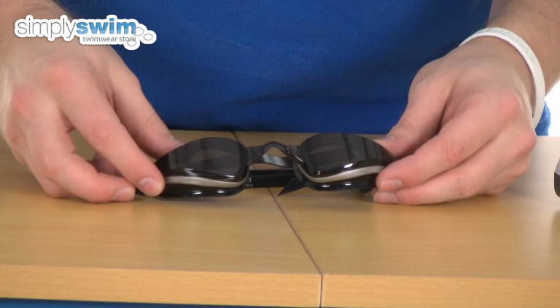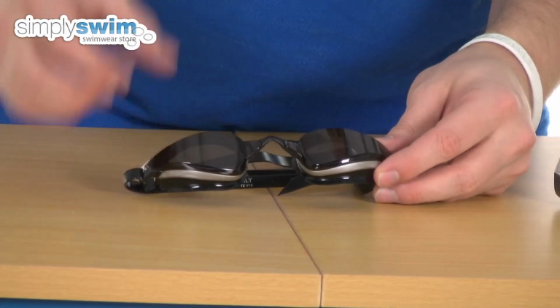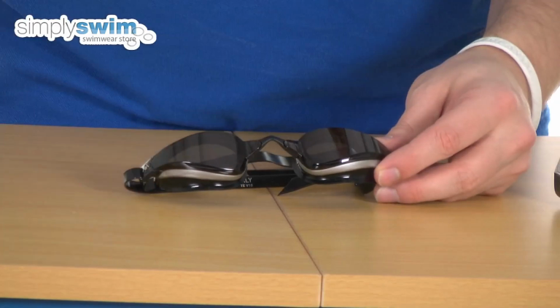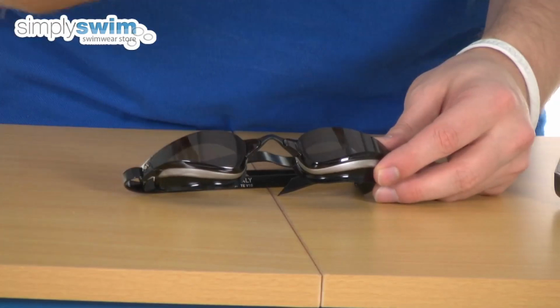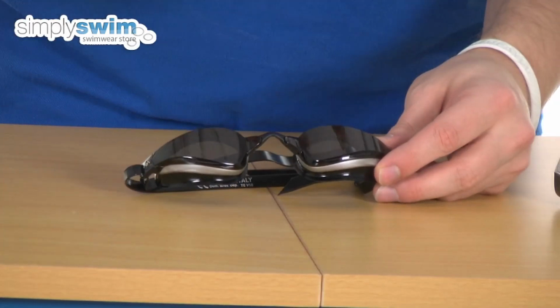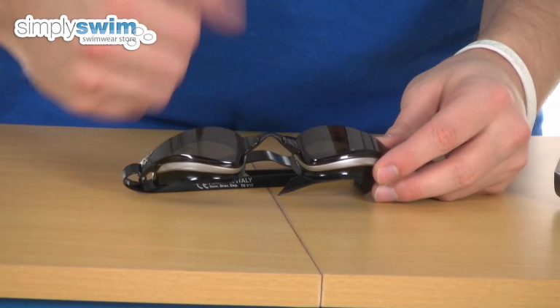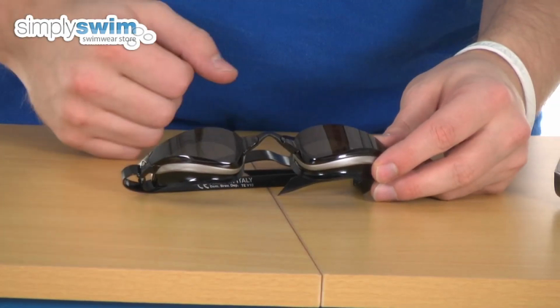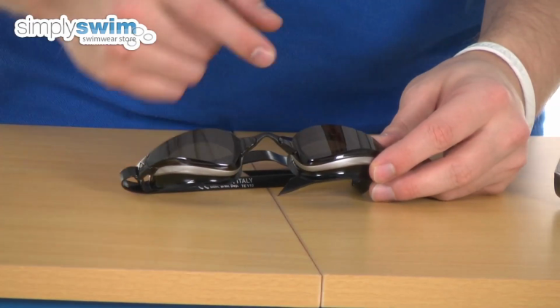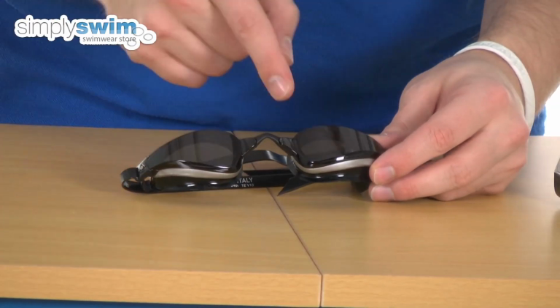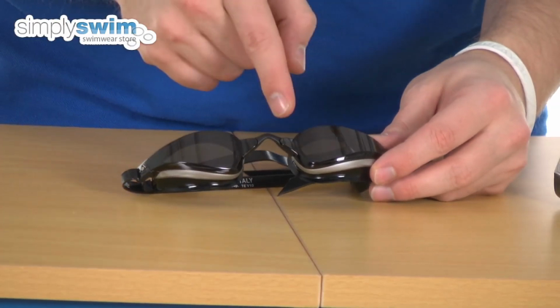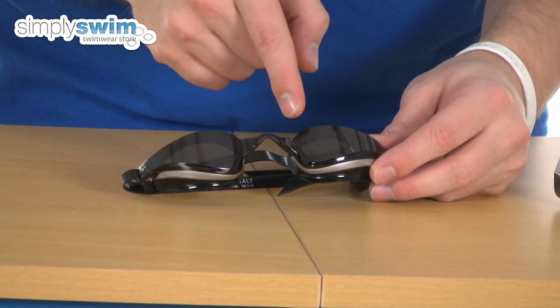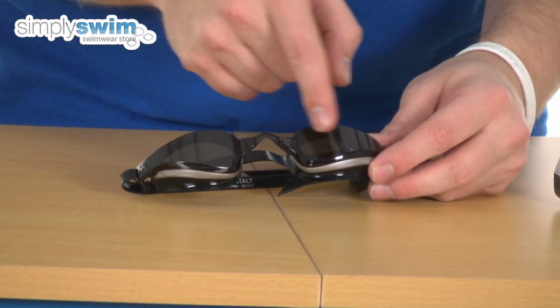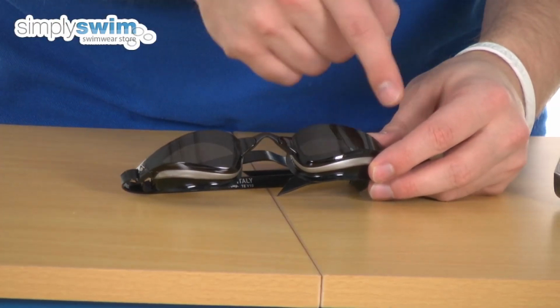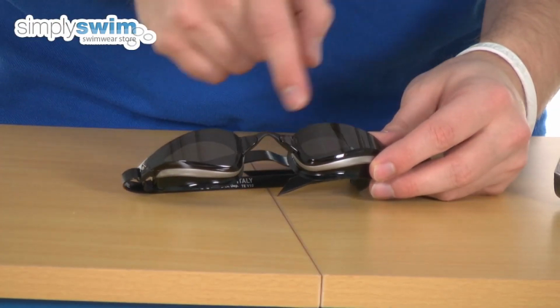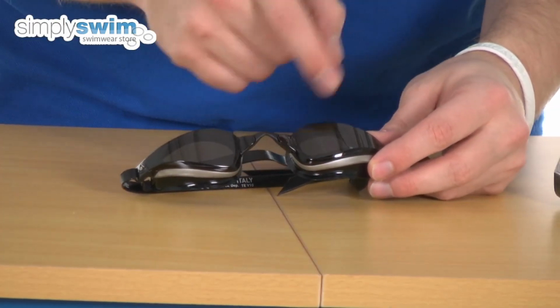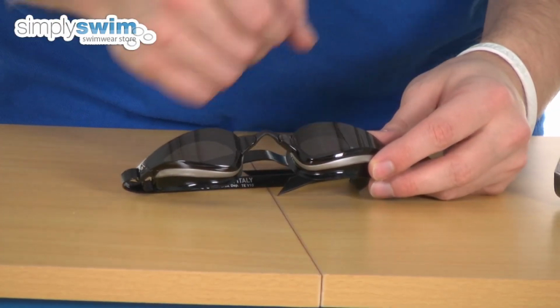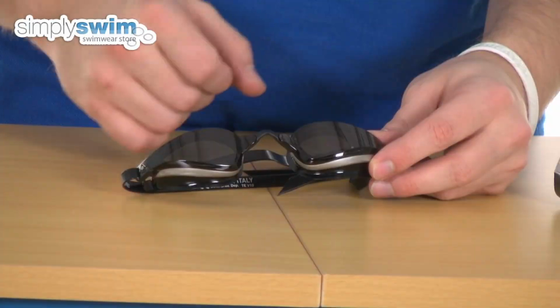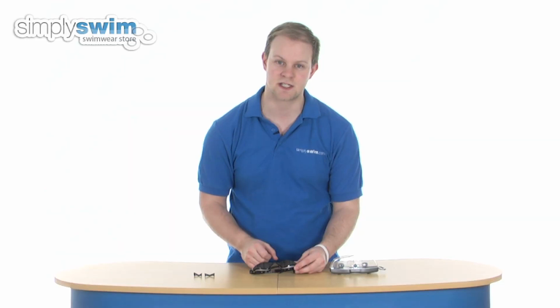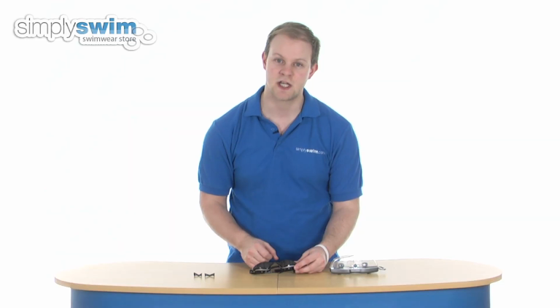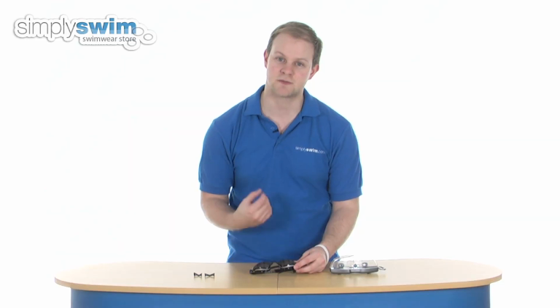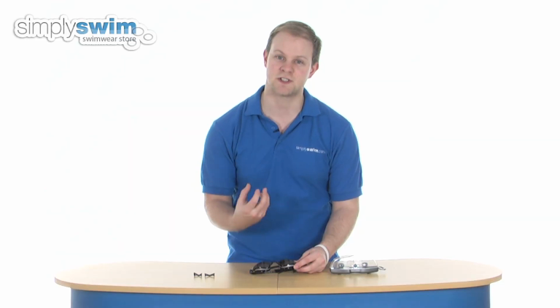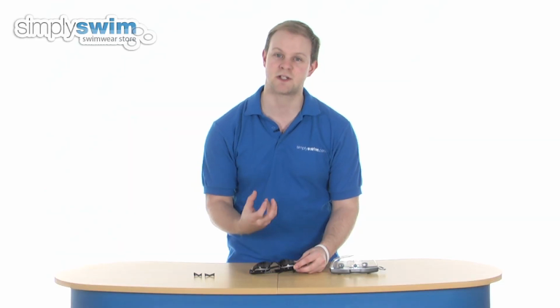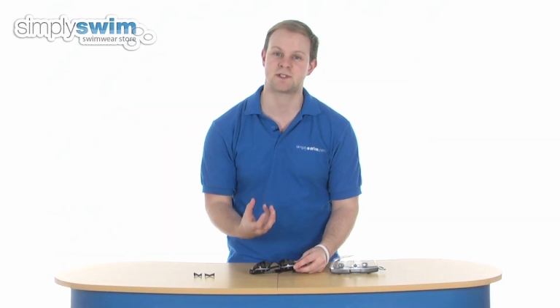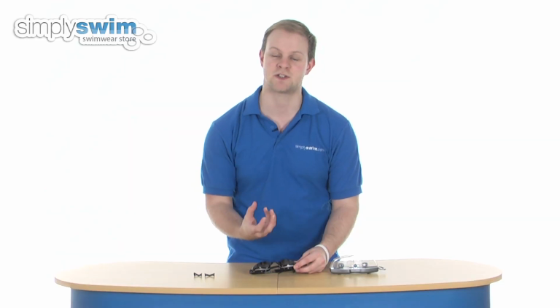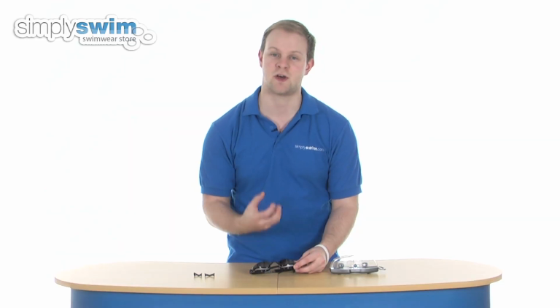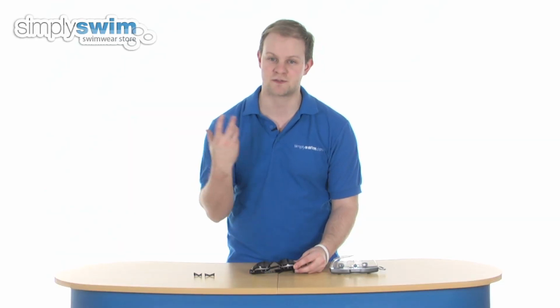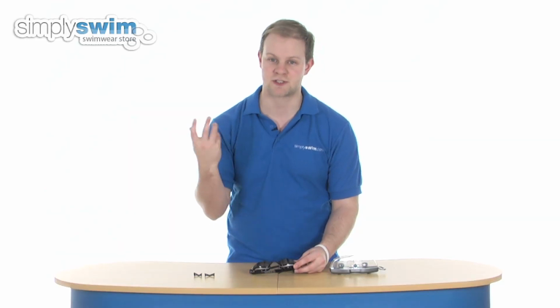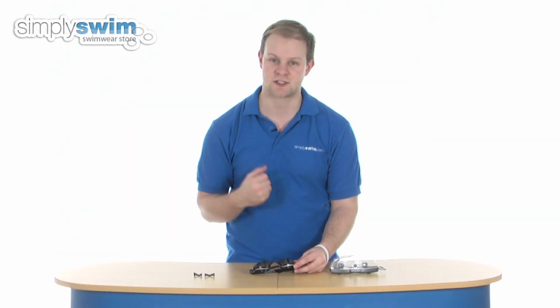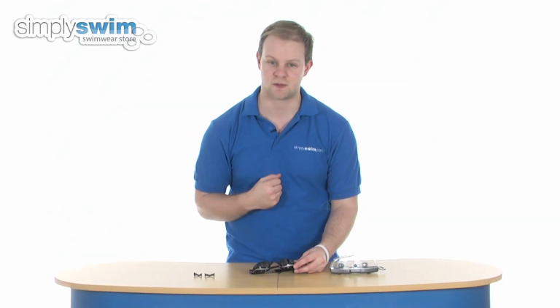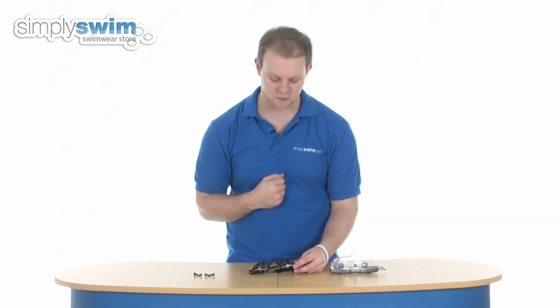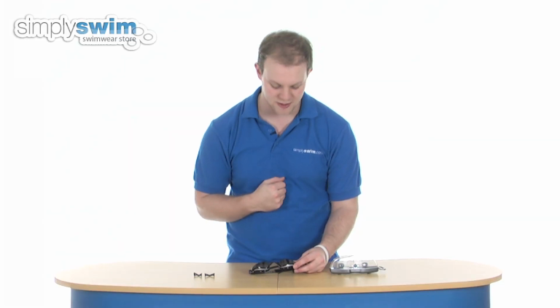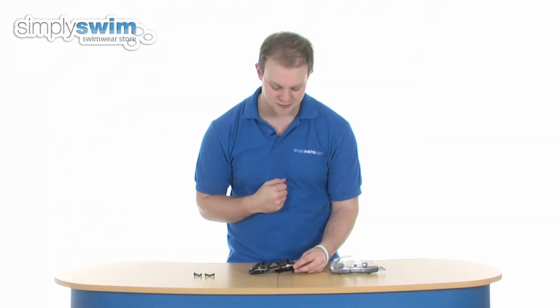It's 100% UV protected — as you can see it's got a nice tinted lens there, which is going to protect your eyes from the sun's harmful rays.